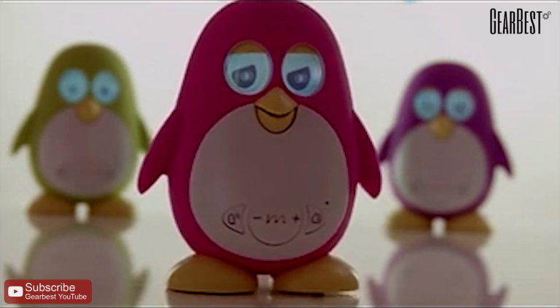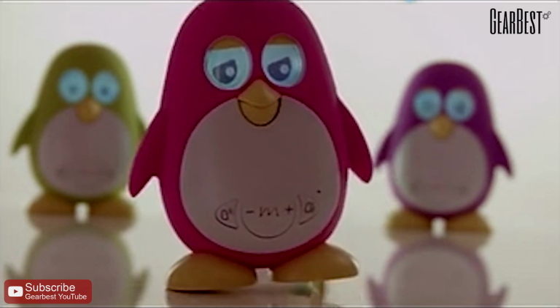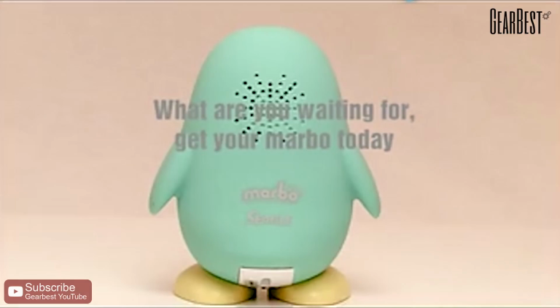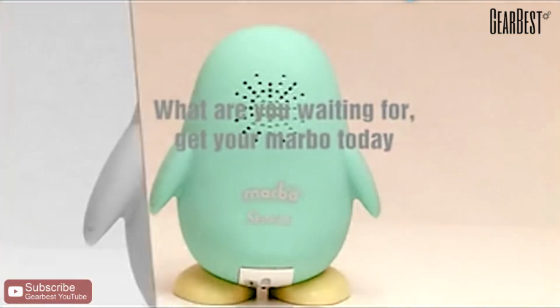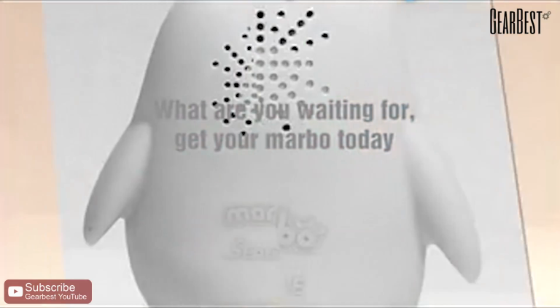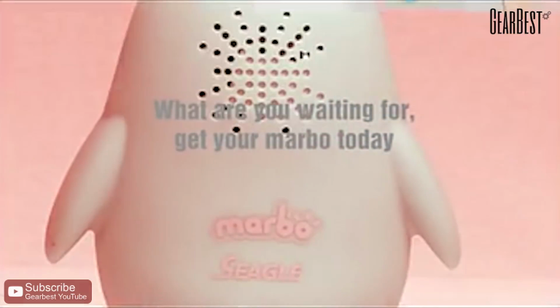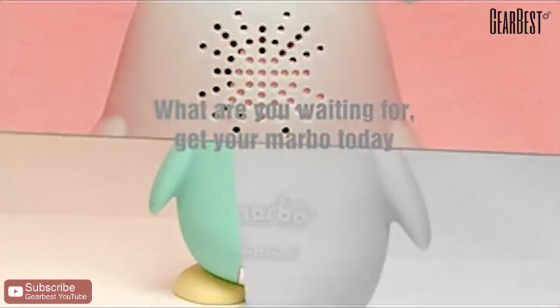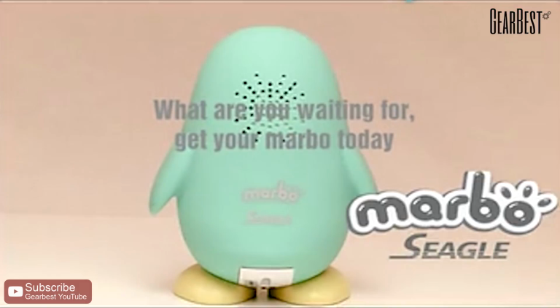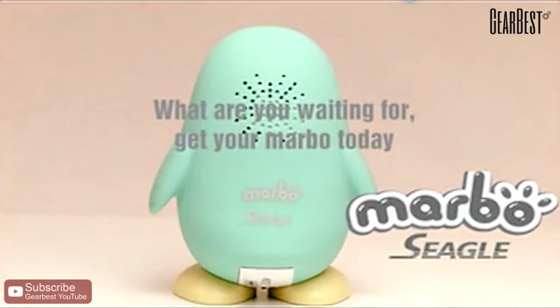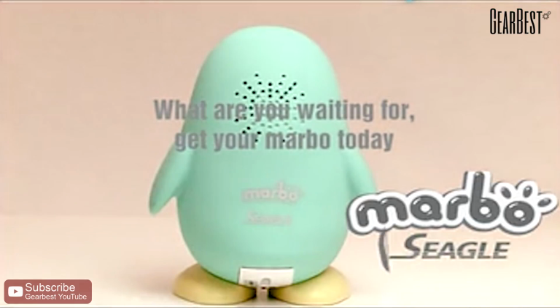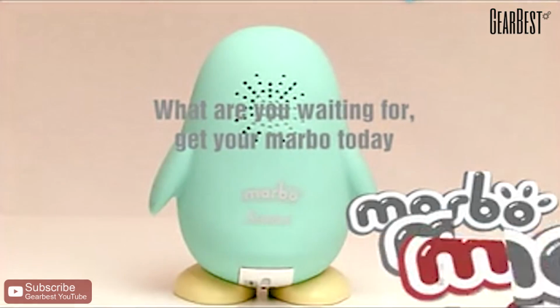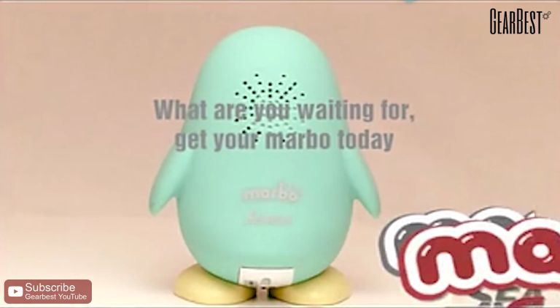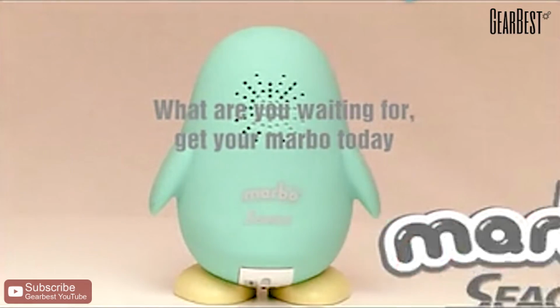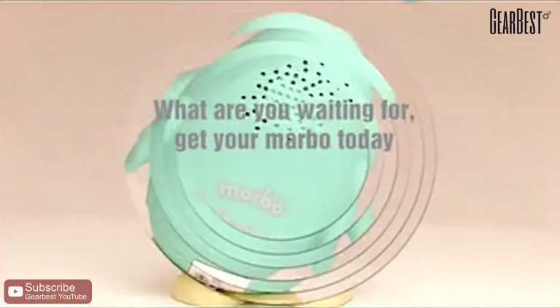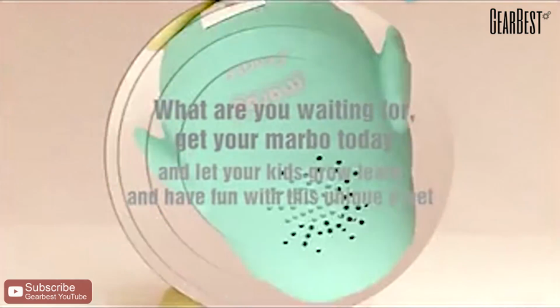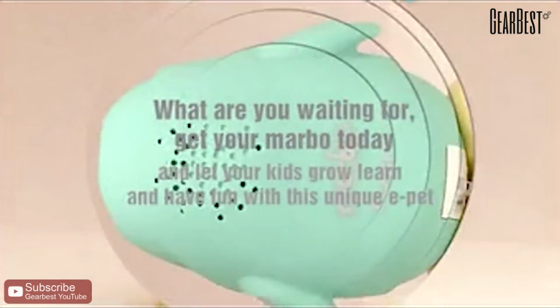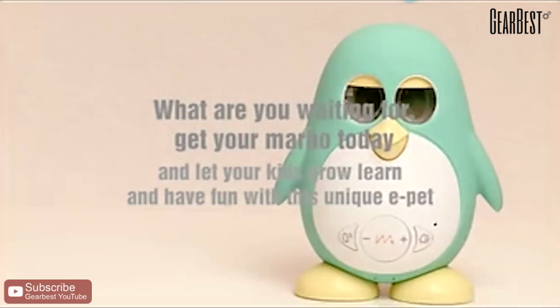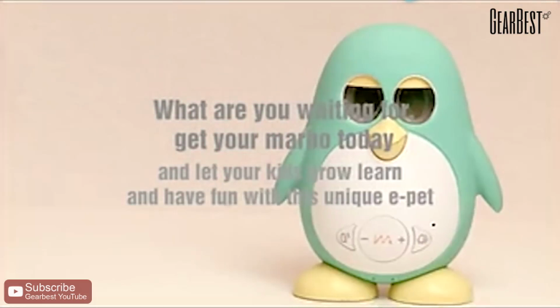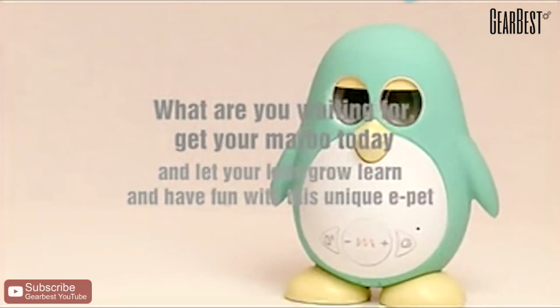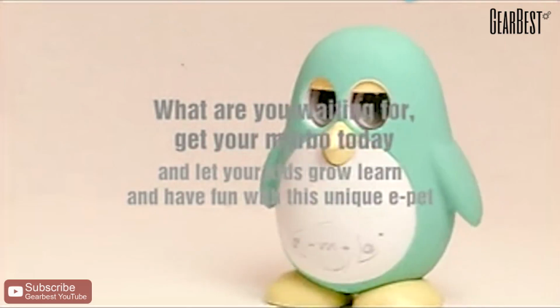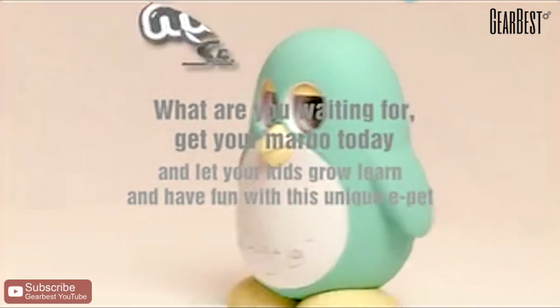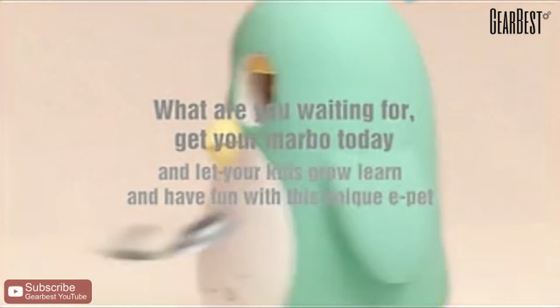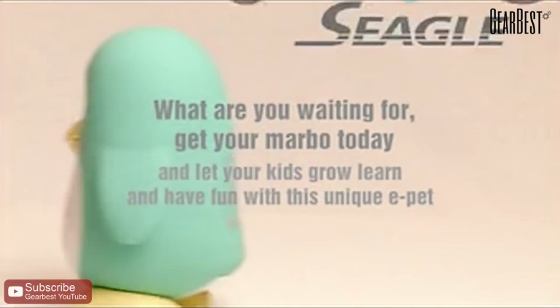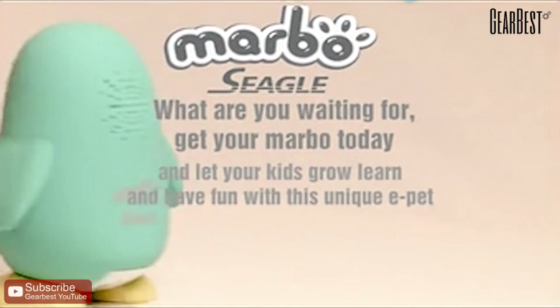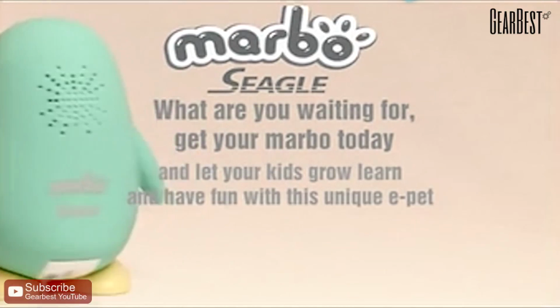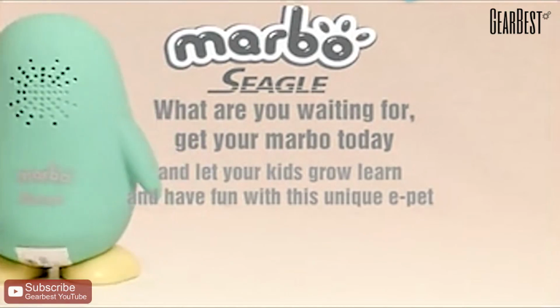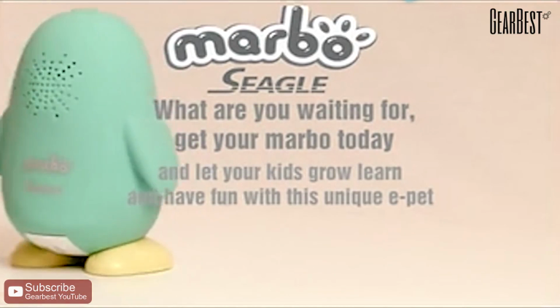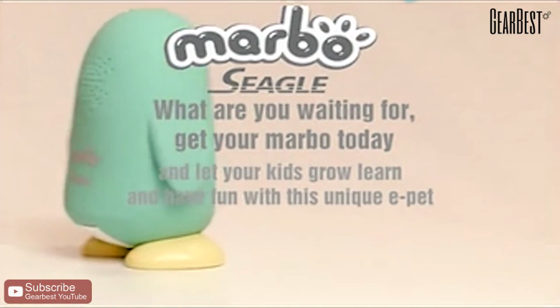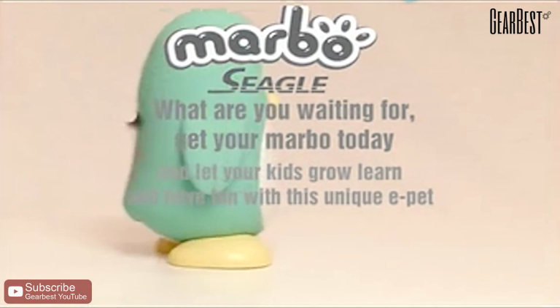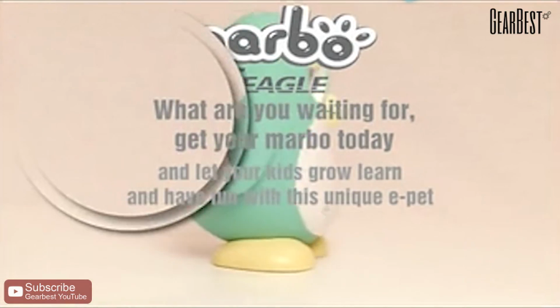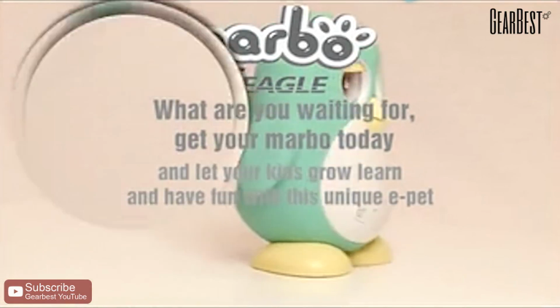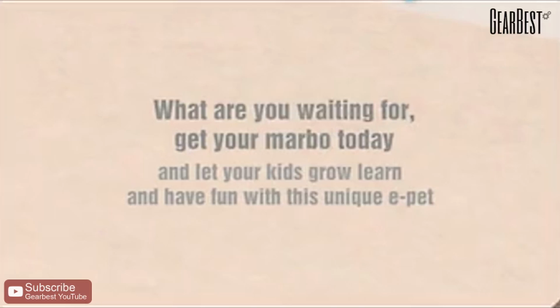What are you waiting for? Get your Marbo today and let your kids grow, learn, and have fun with this unique e-pet.